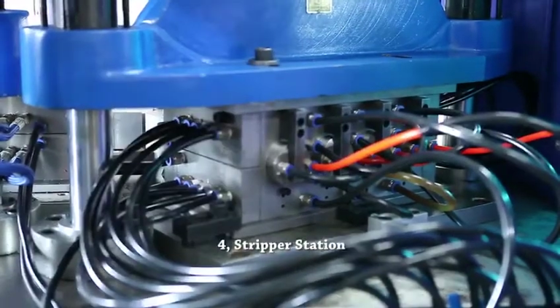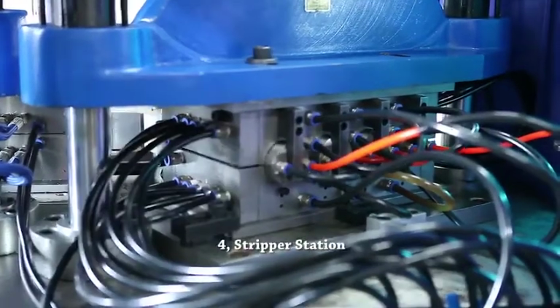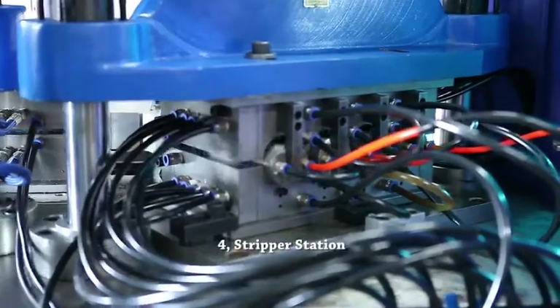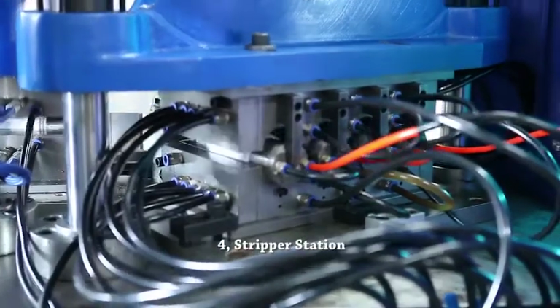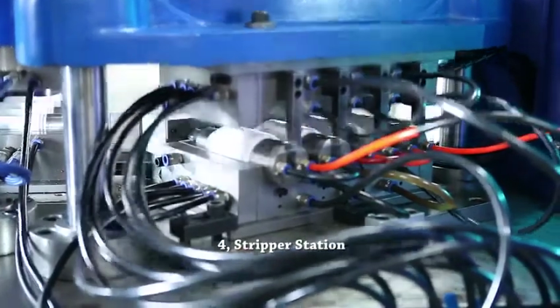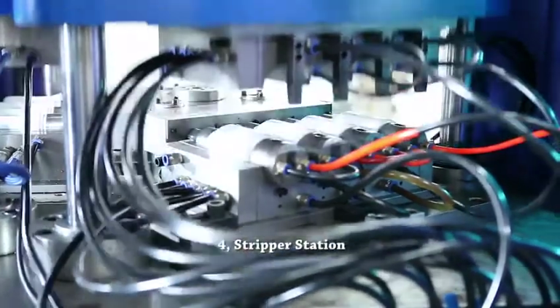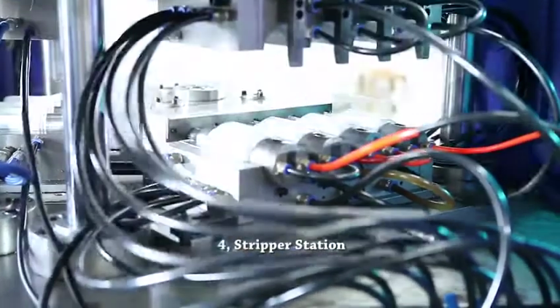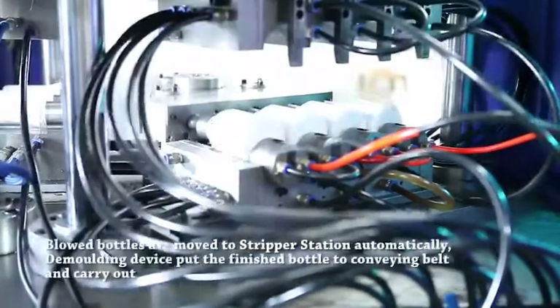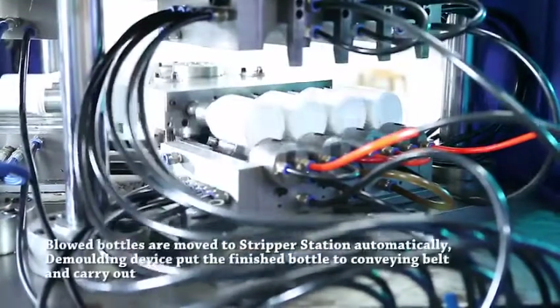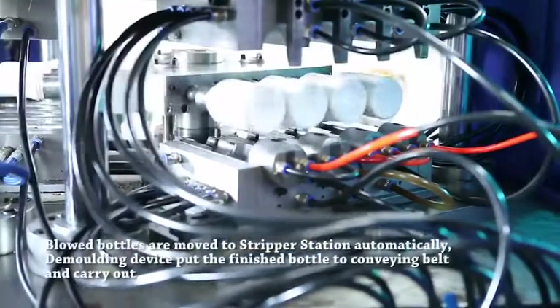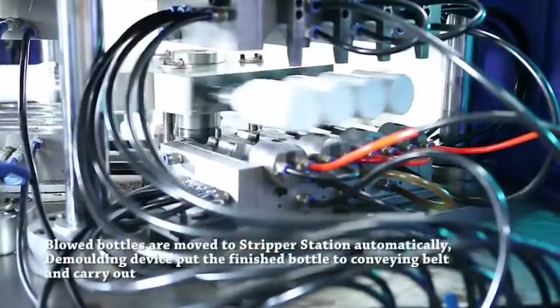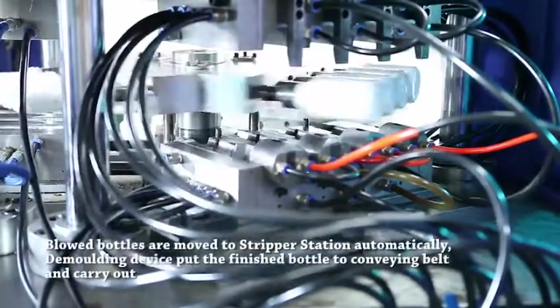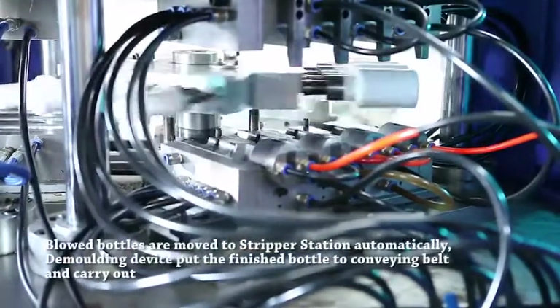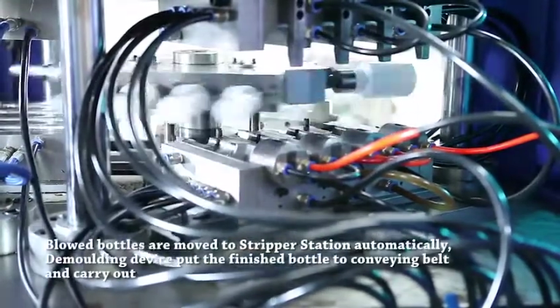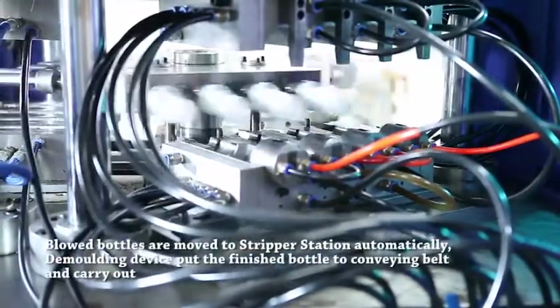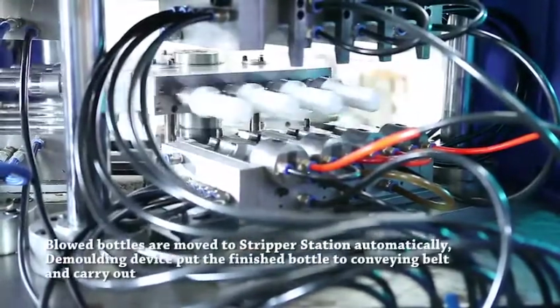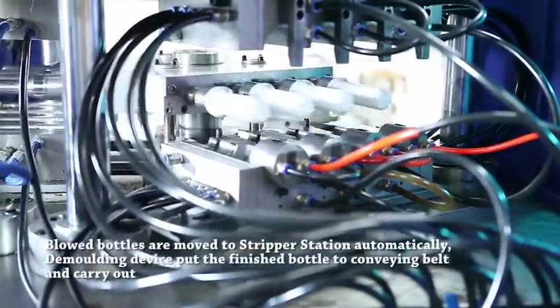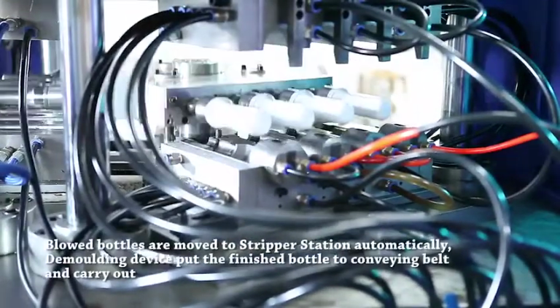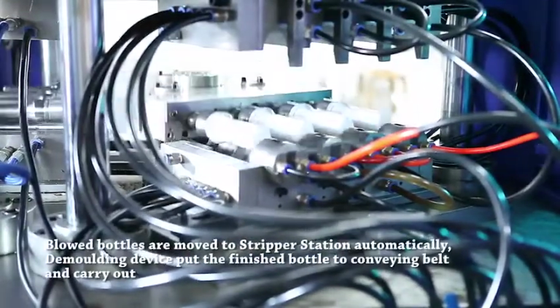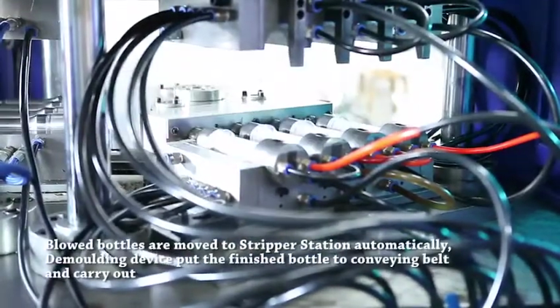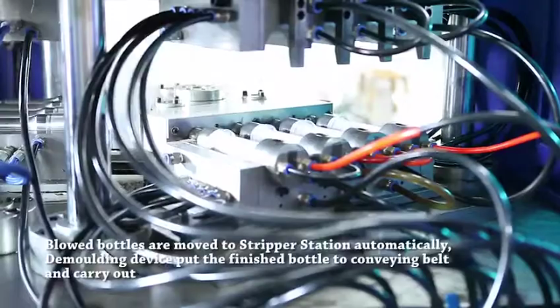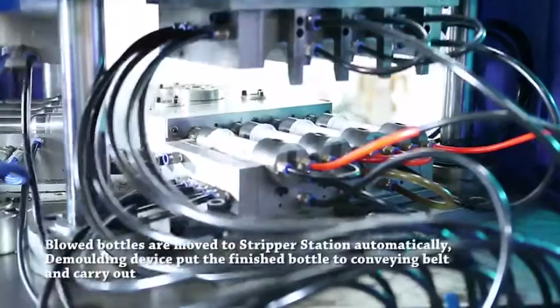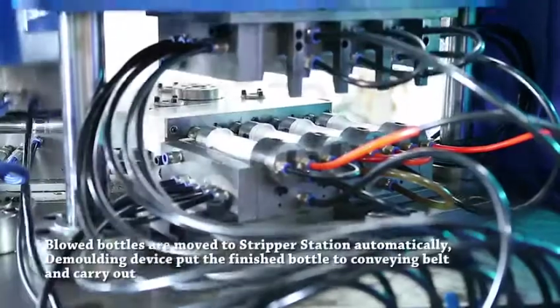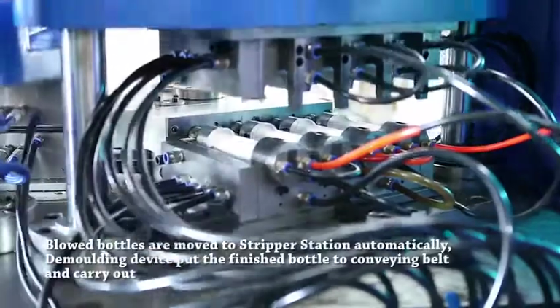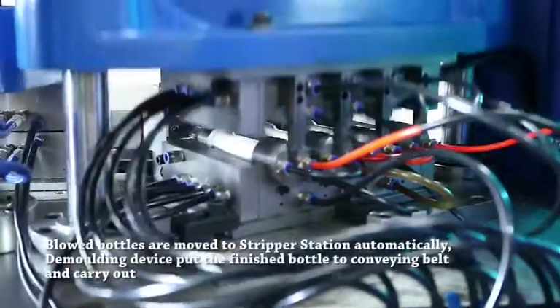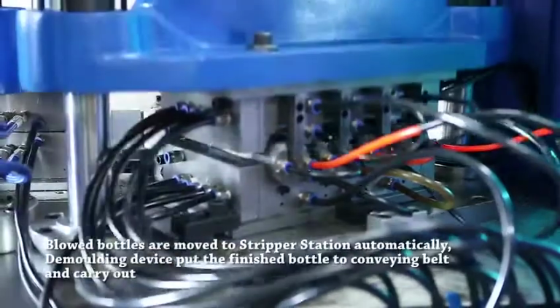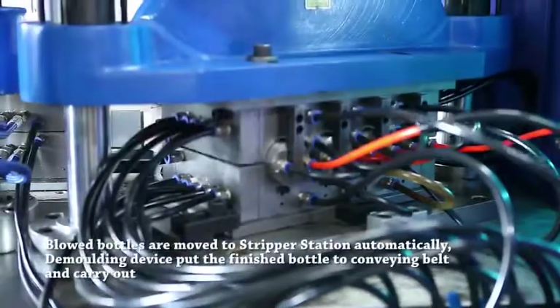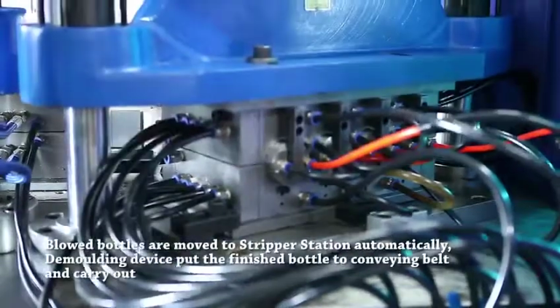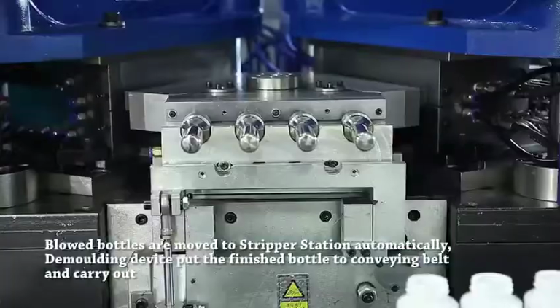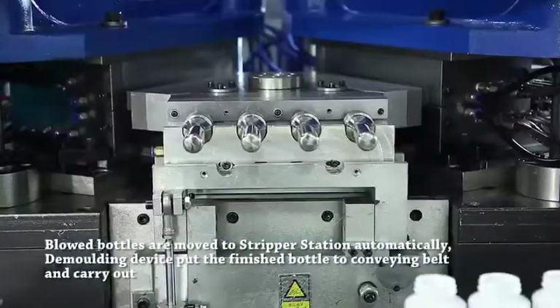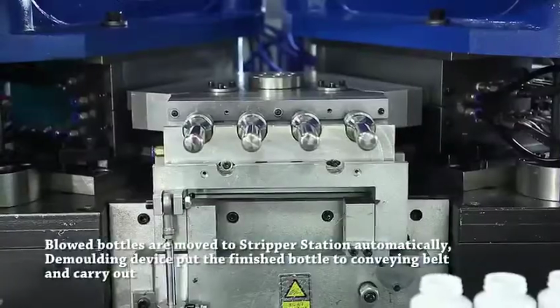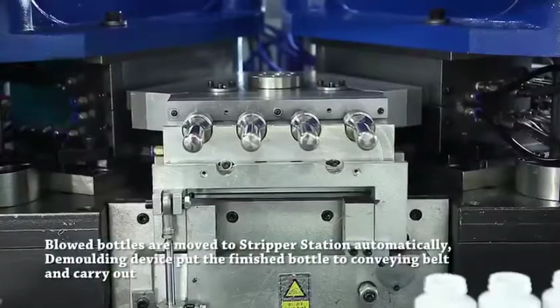Stripper Station: Blown bottles are moved to the stripper station automatically.